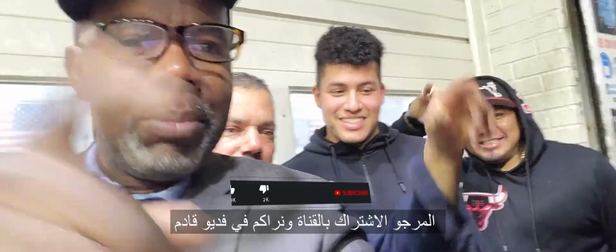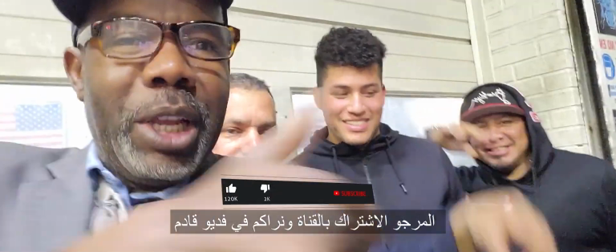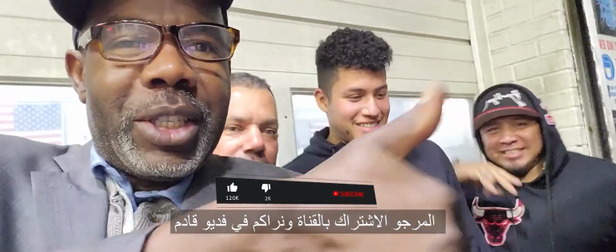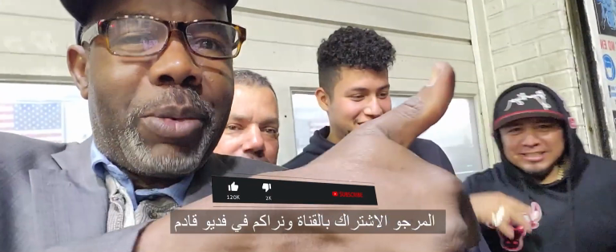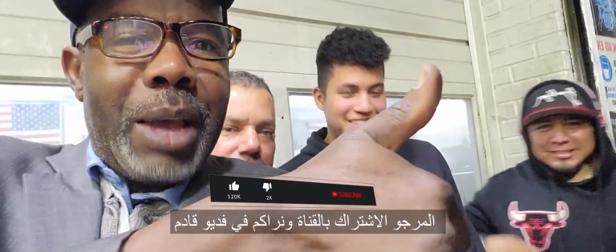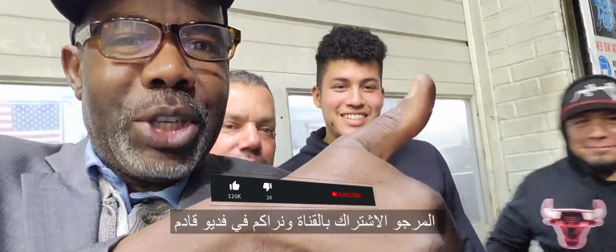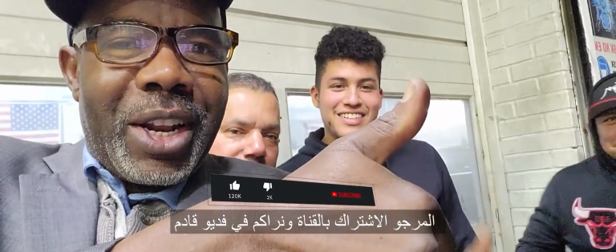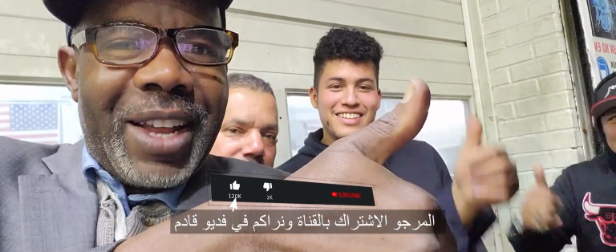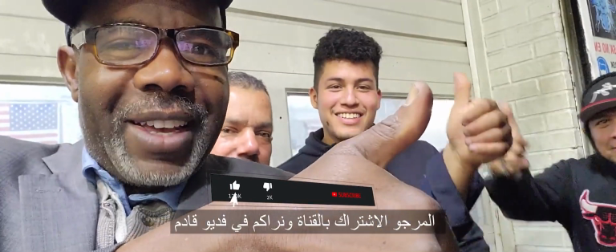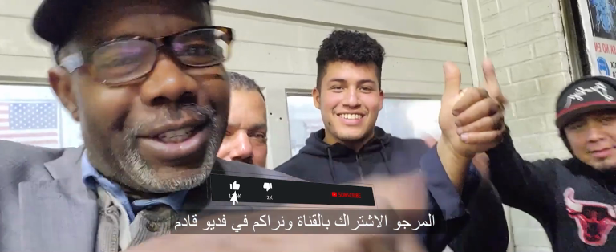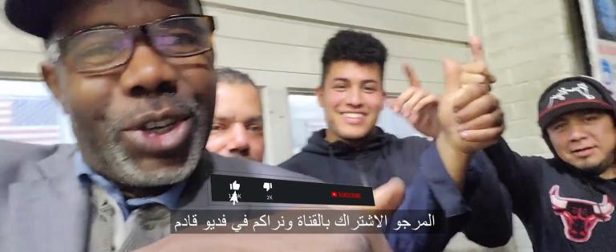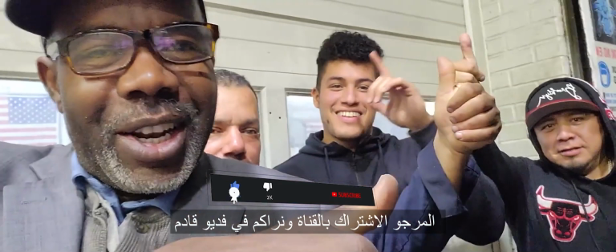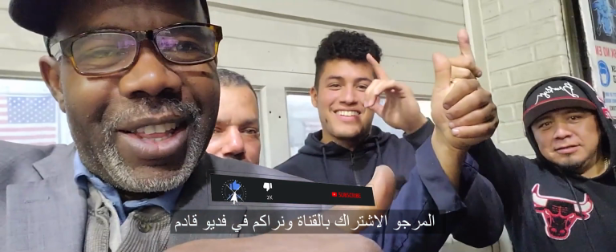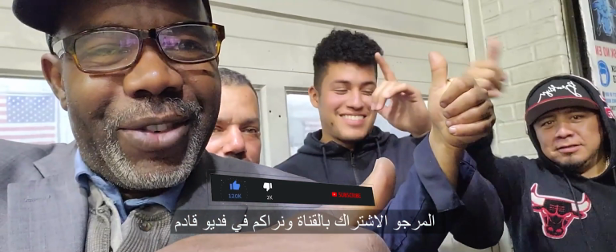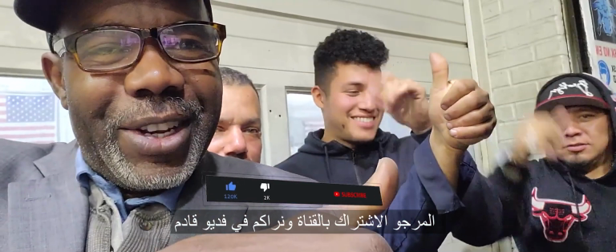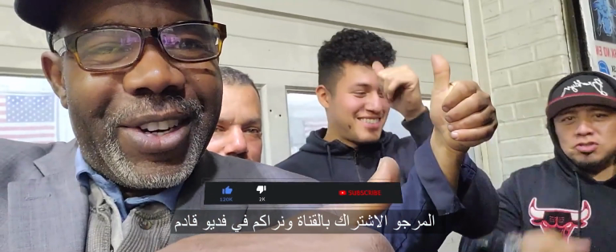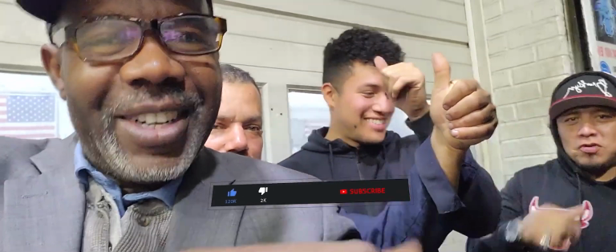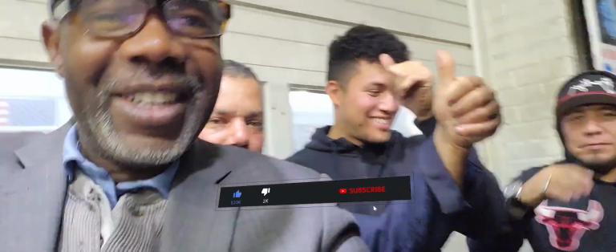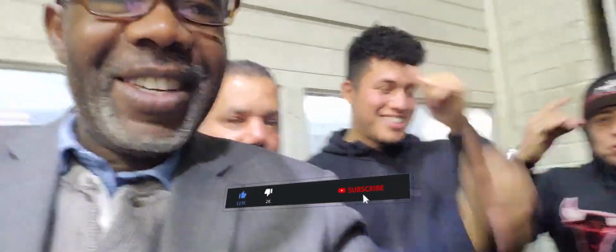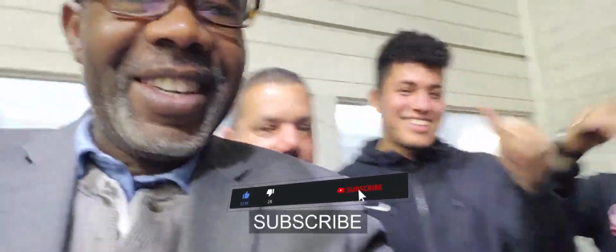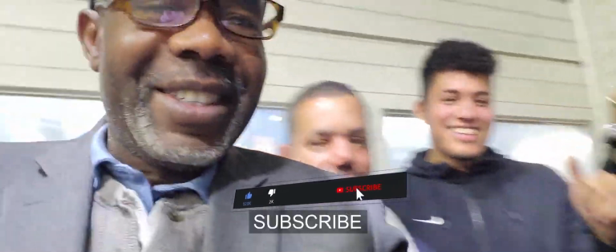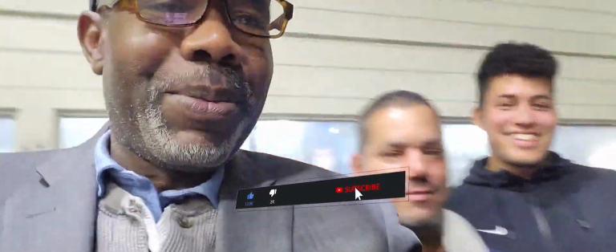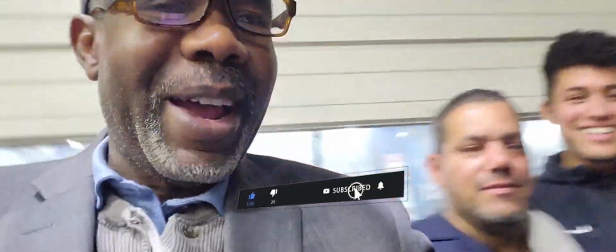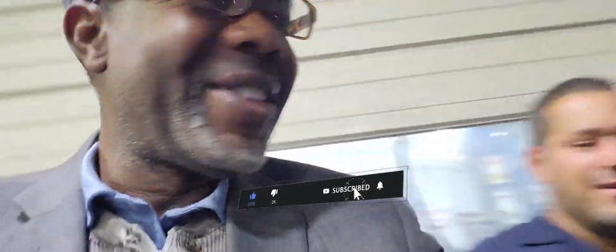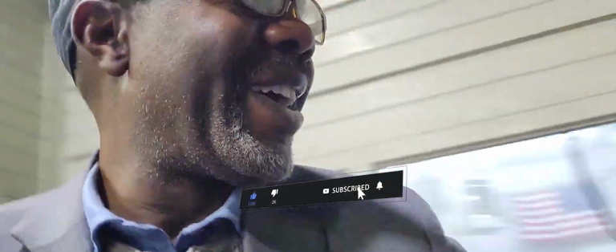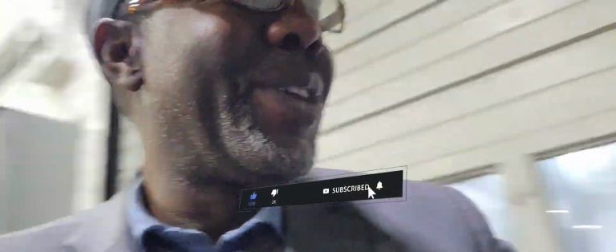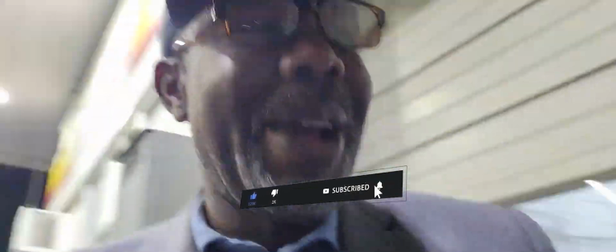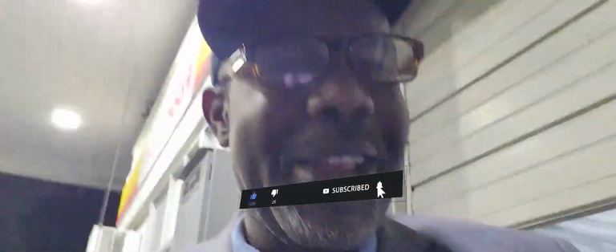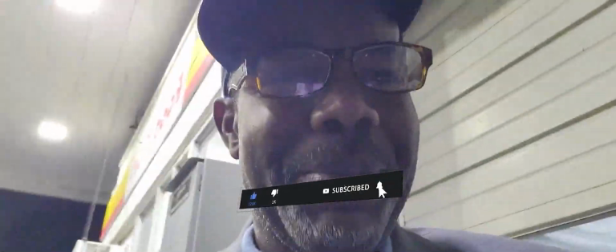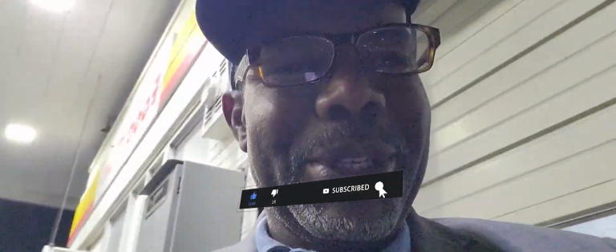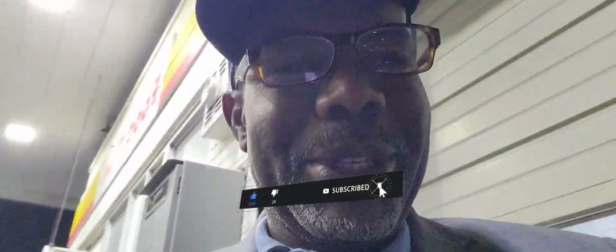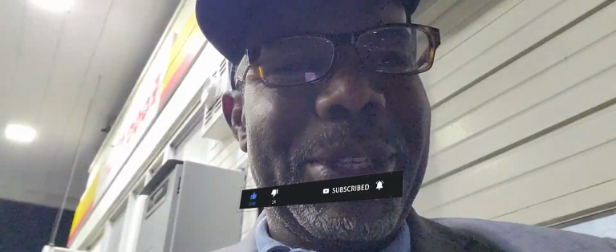Okay. Please subscribe, share, and like, and see you in another video. Thank you, I really appreciate it.